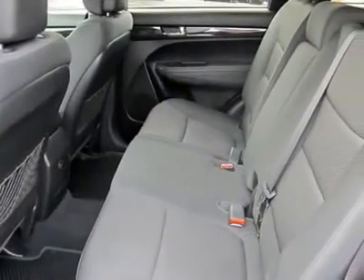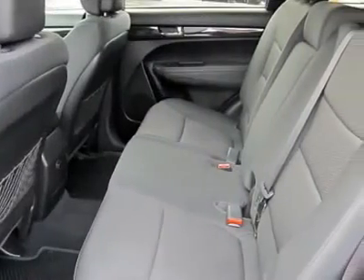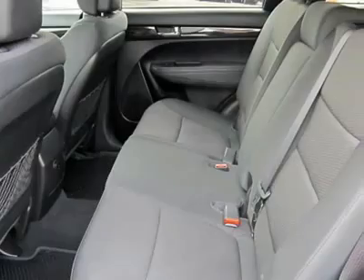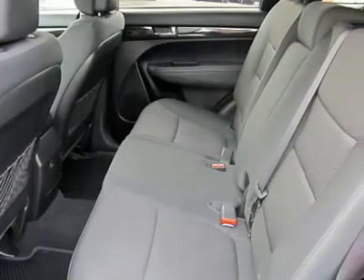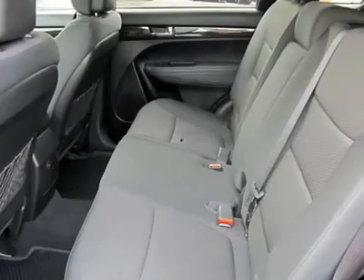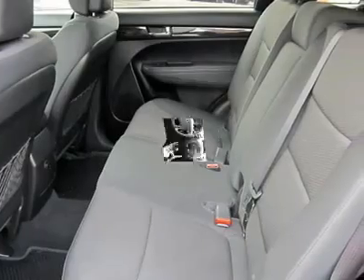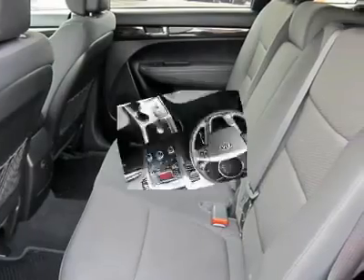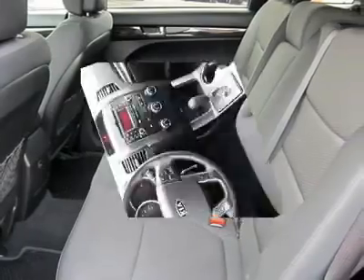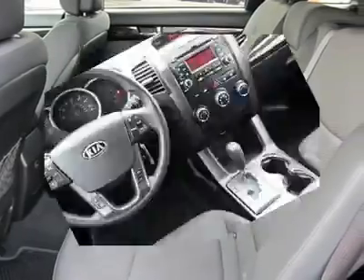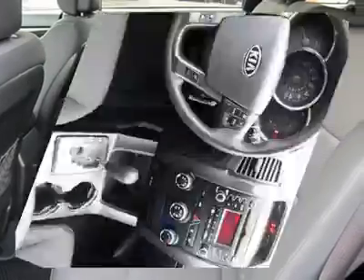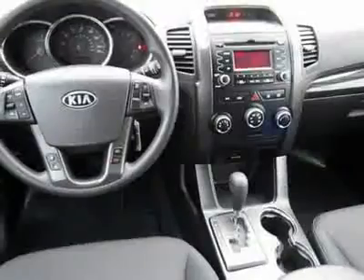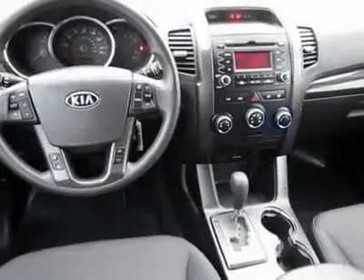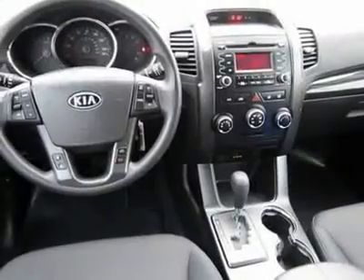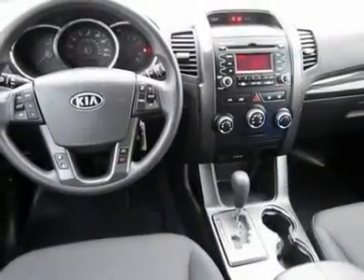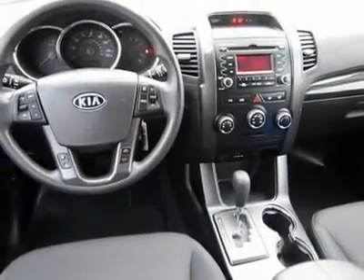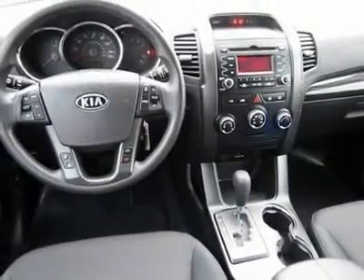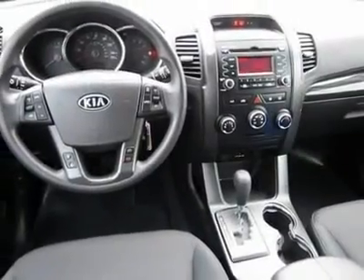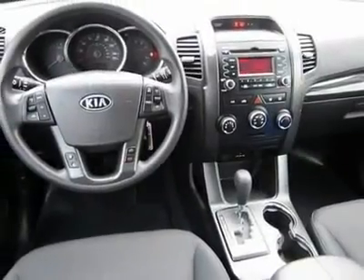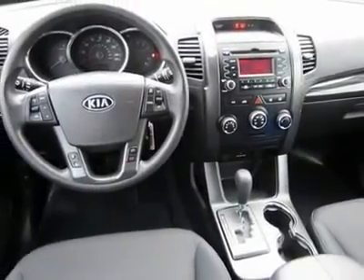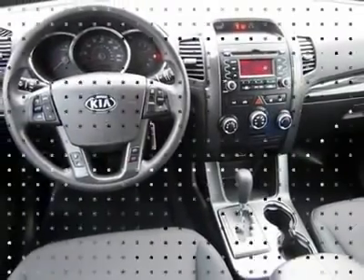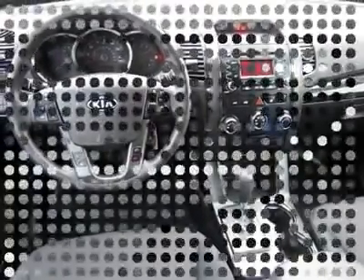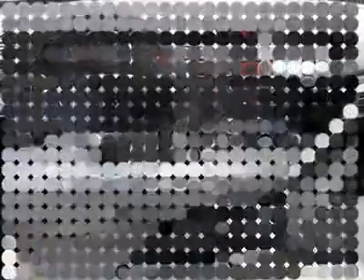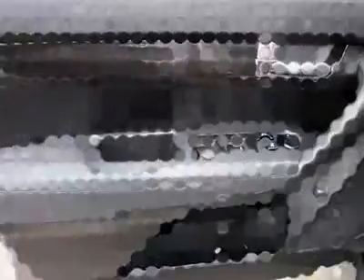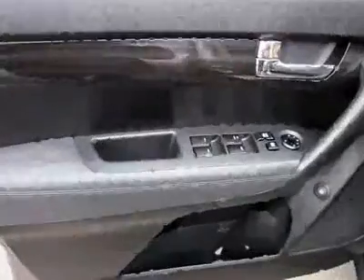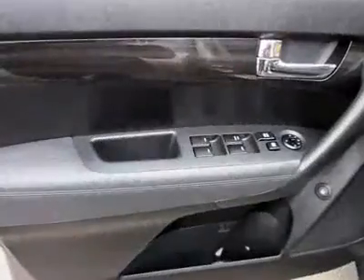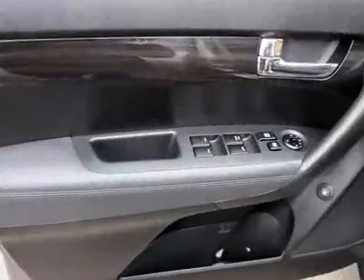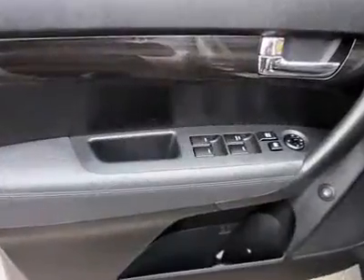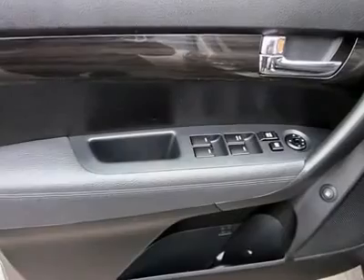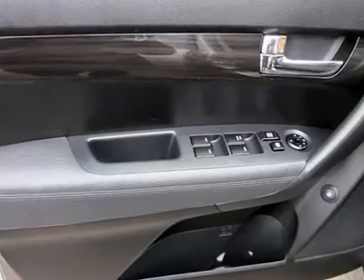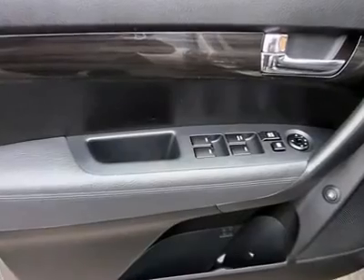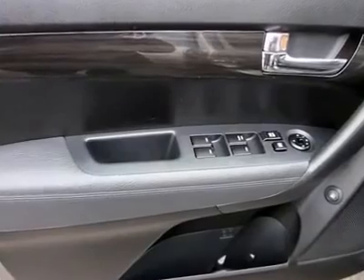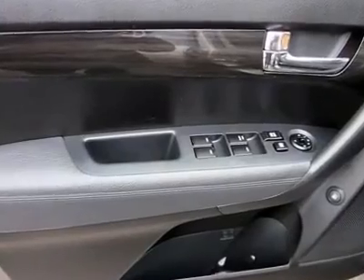Air conditioning, adjustable steering wheel, power steering, aluminum wheels, and four-wheel disc brakes.